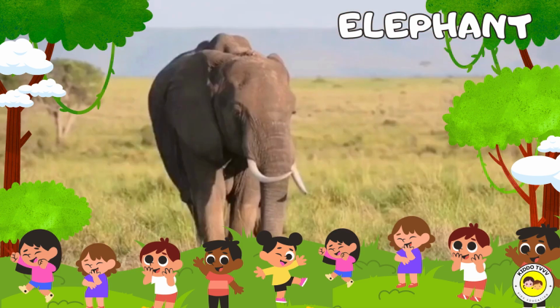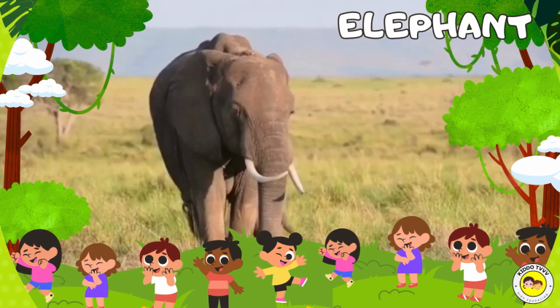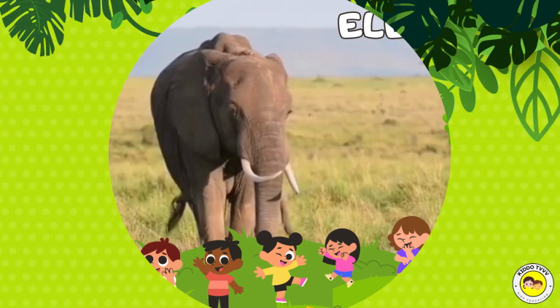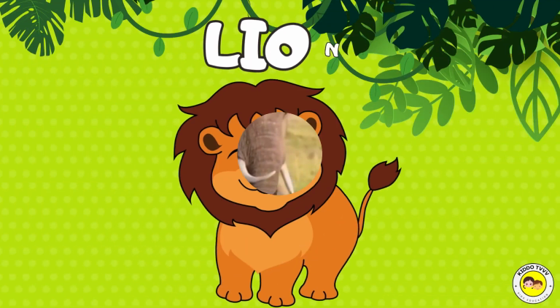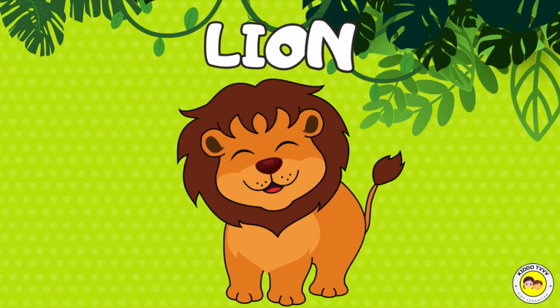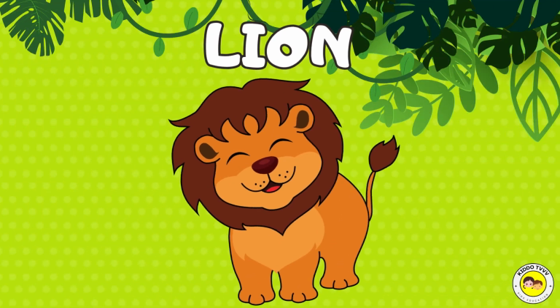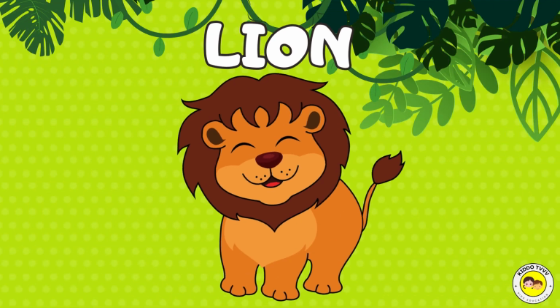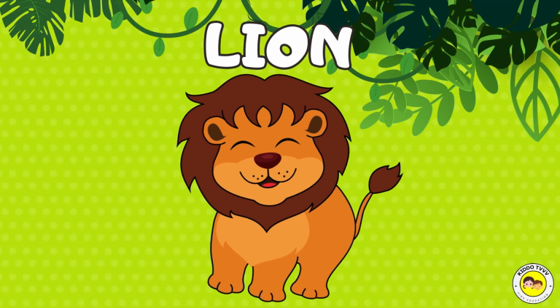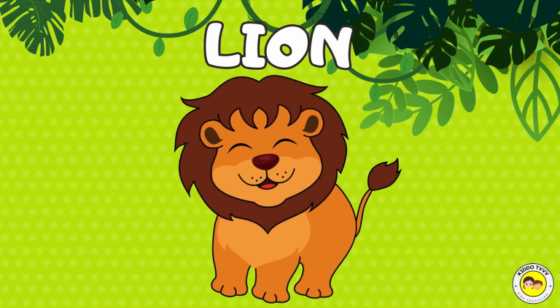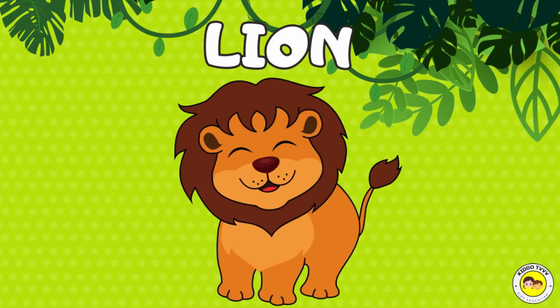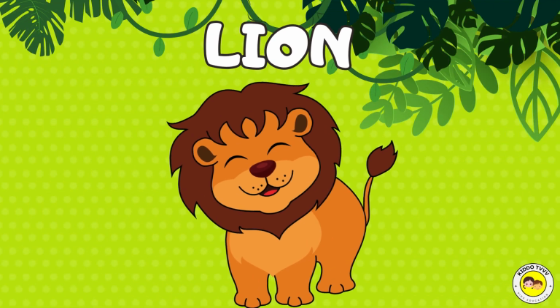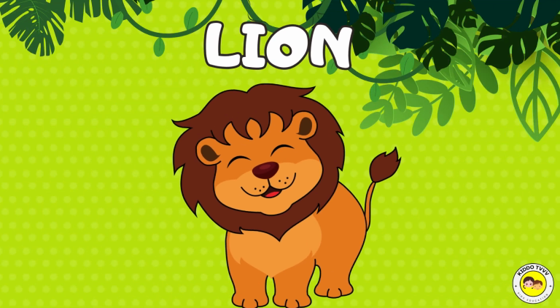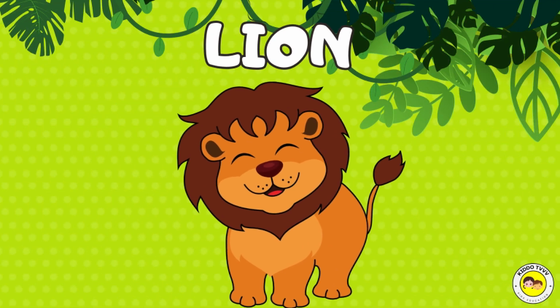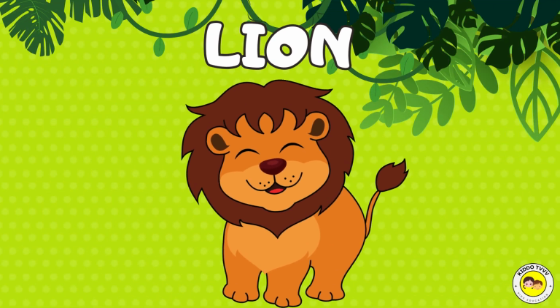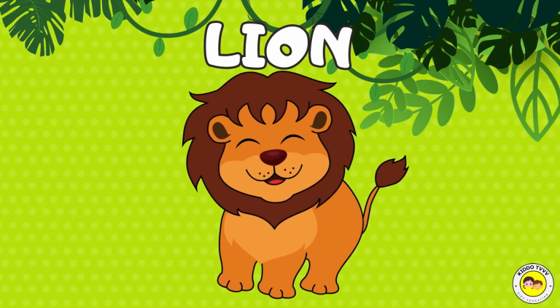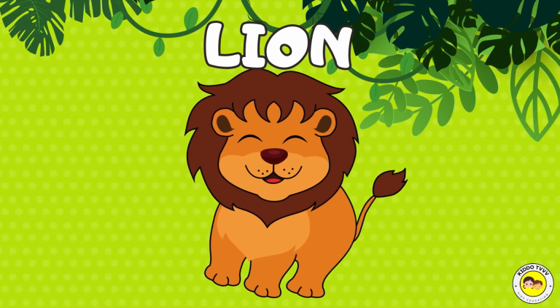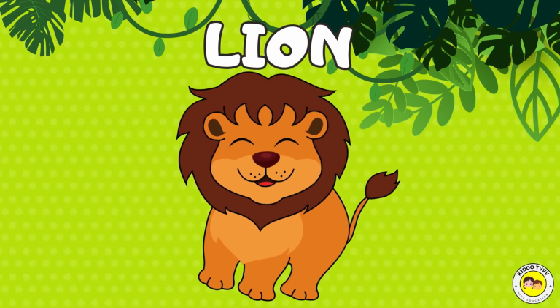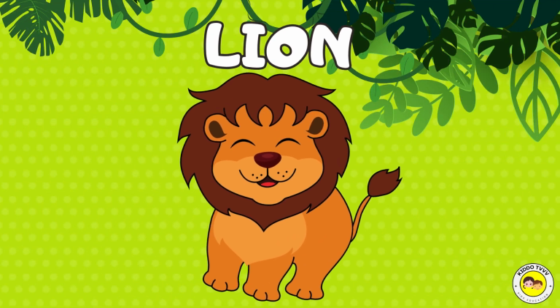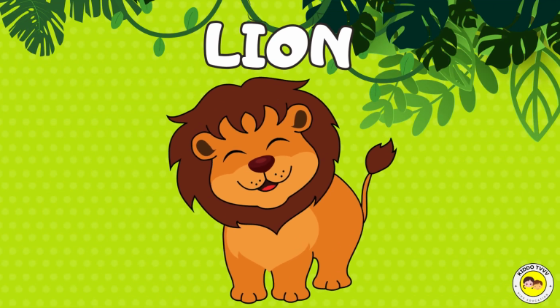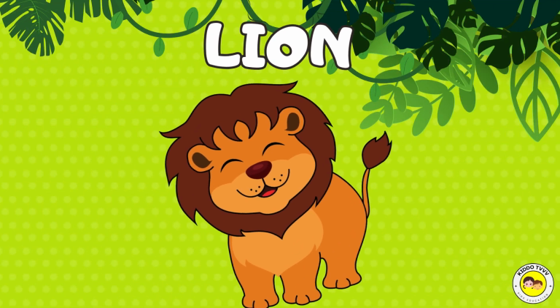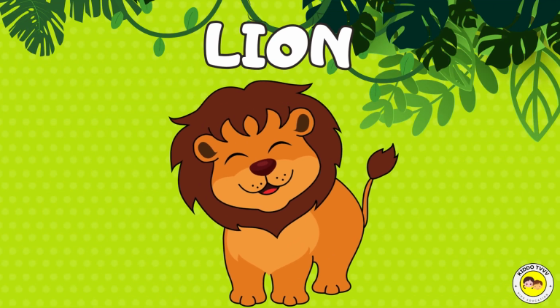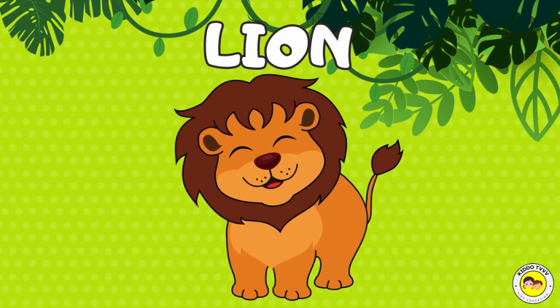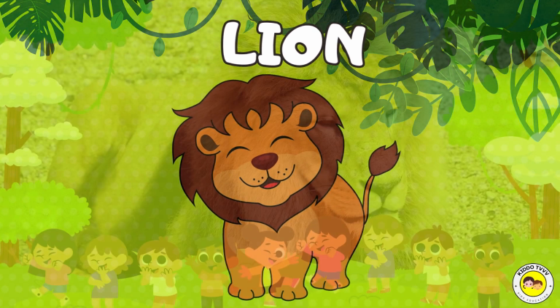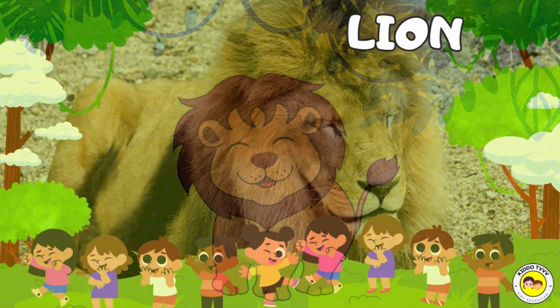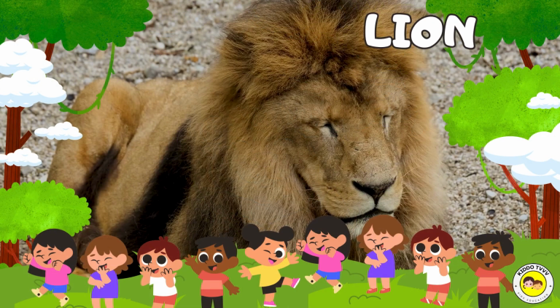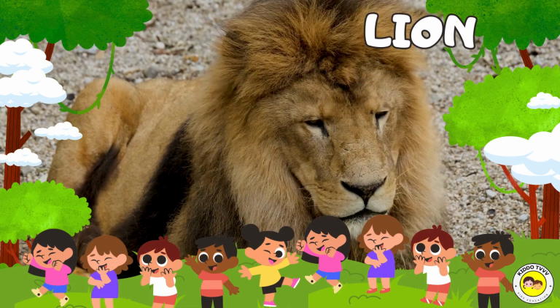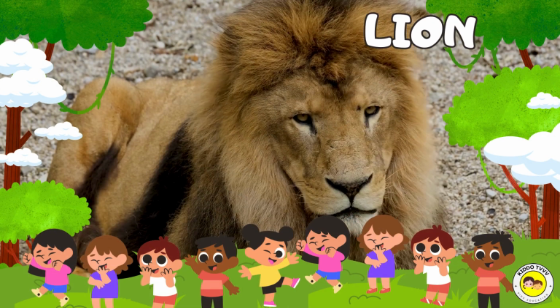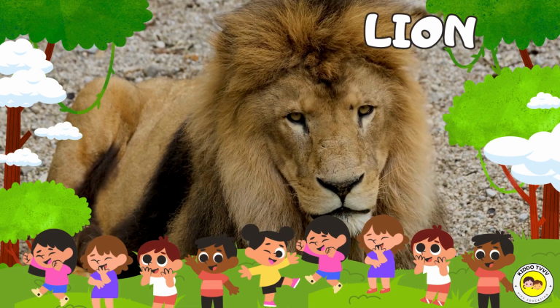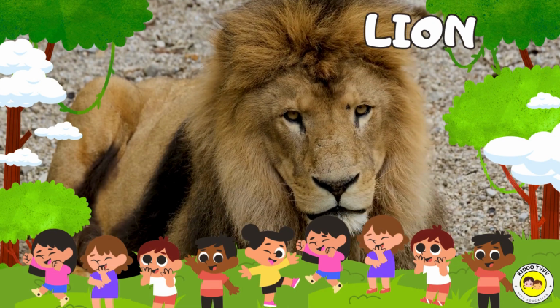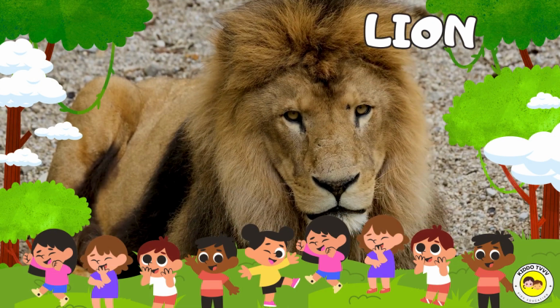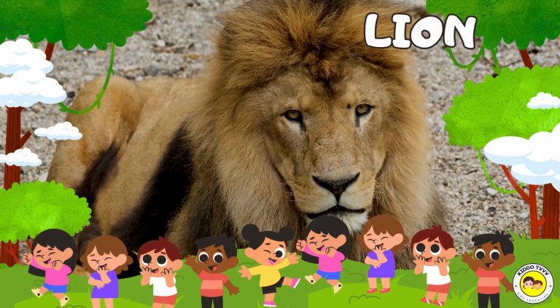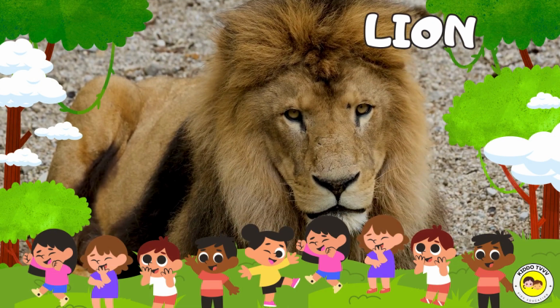Hey, I am a lion! Lion! Hey, I am a lion! Lion!